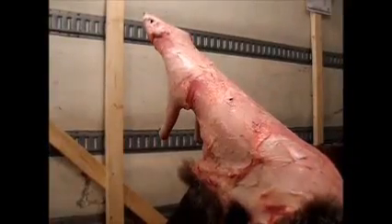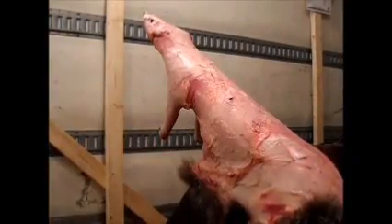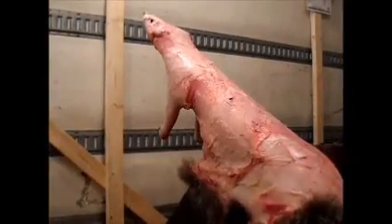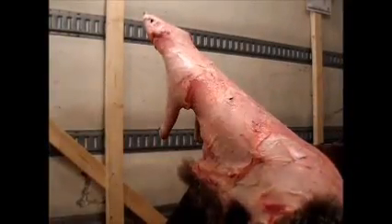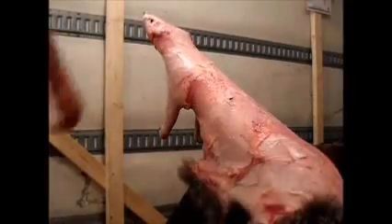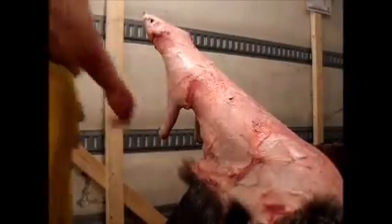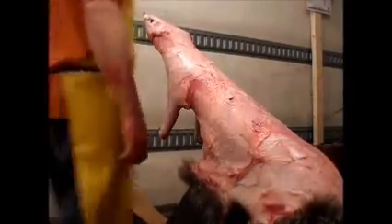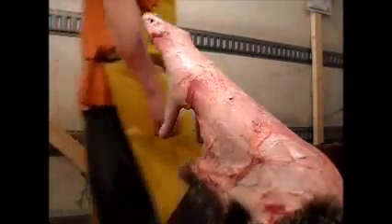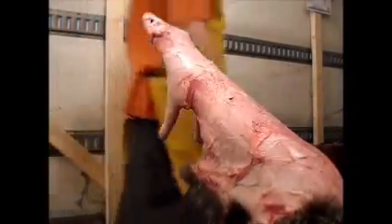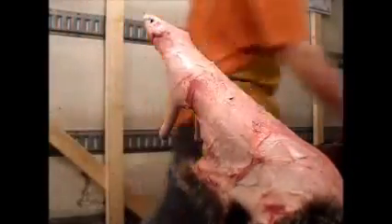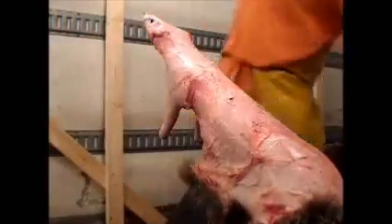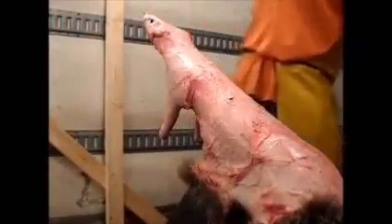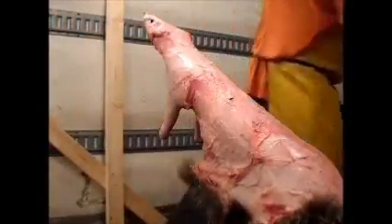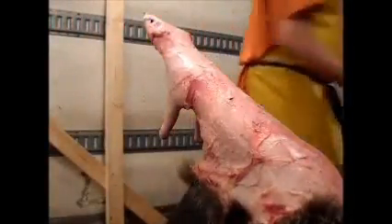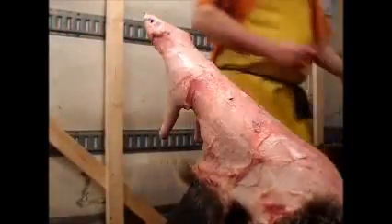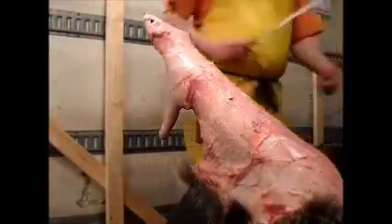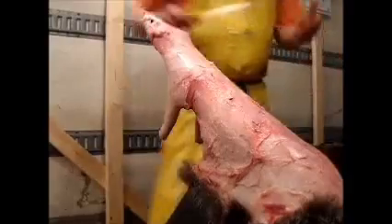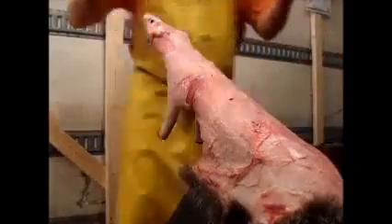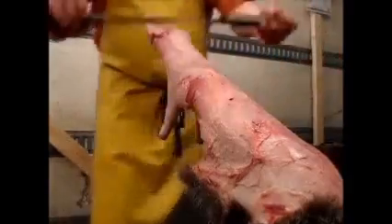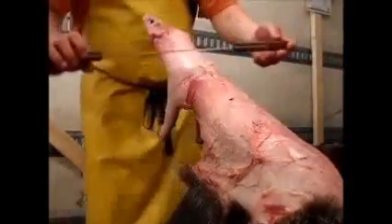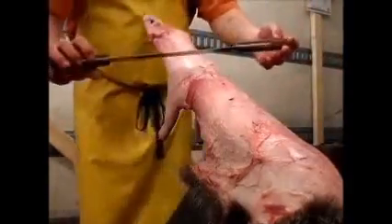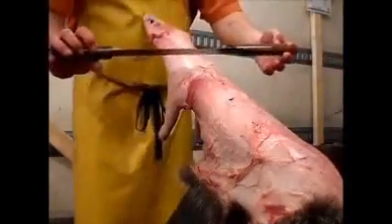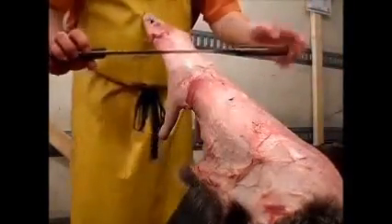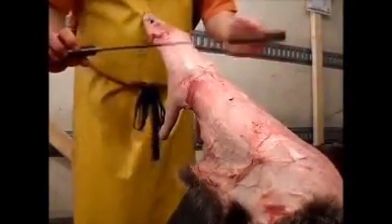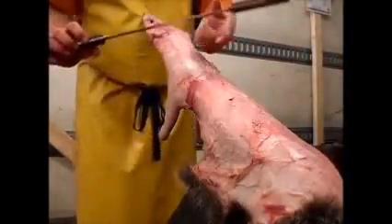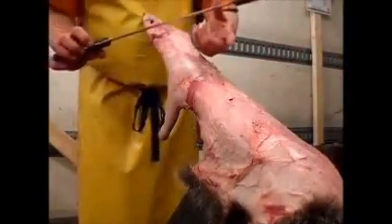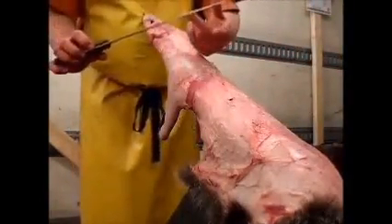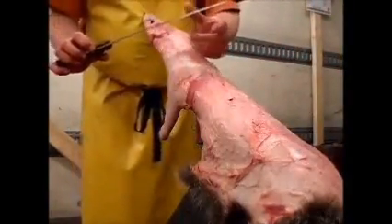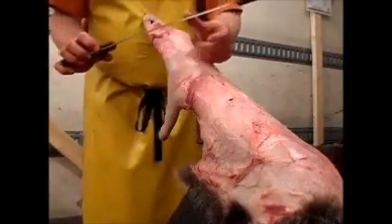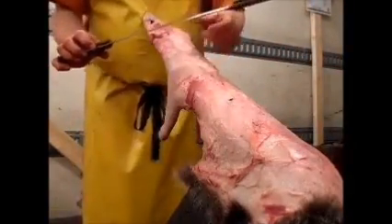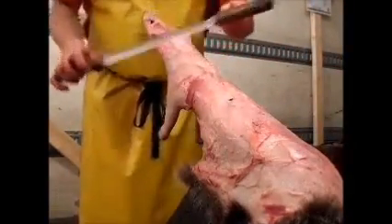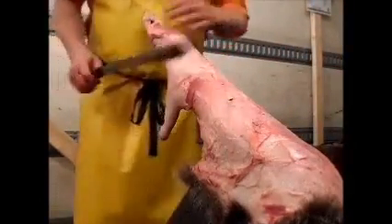Once you've got your coon skinned, you grab a fleshing knife — sharp side, dull side.